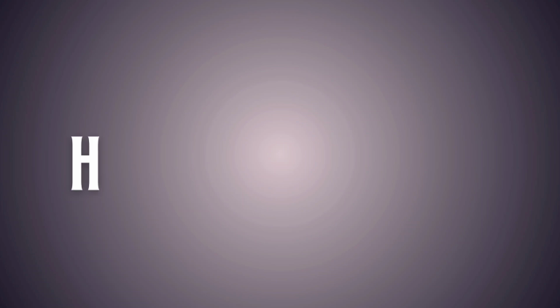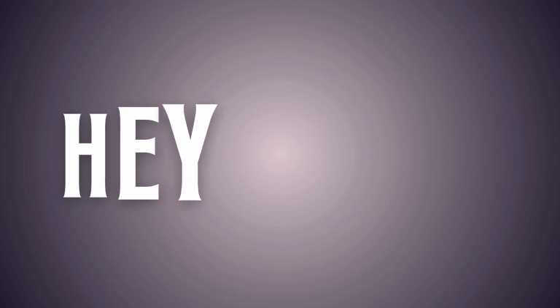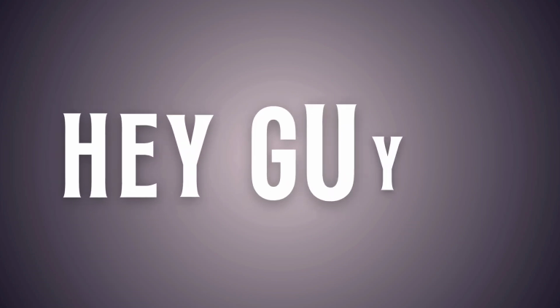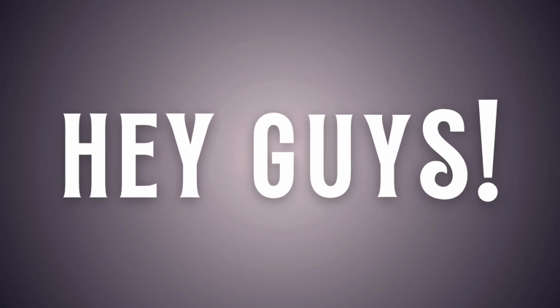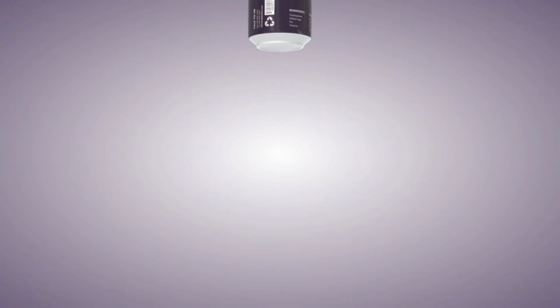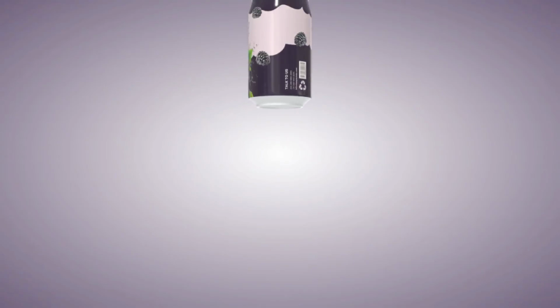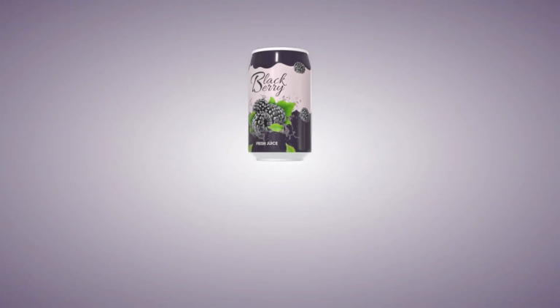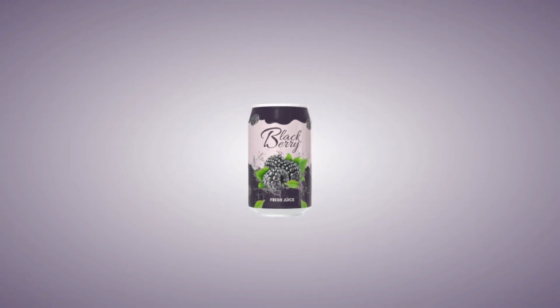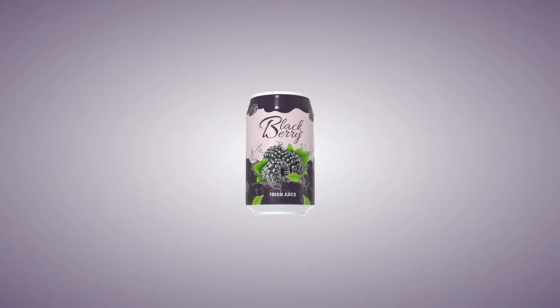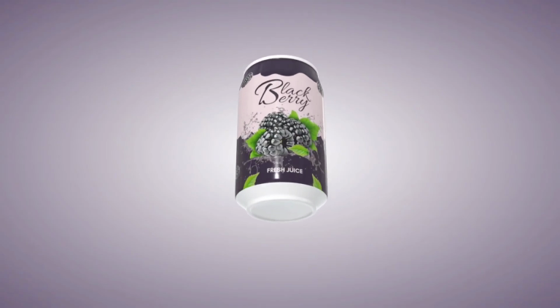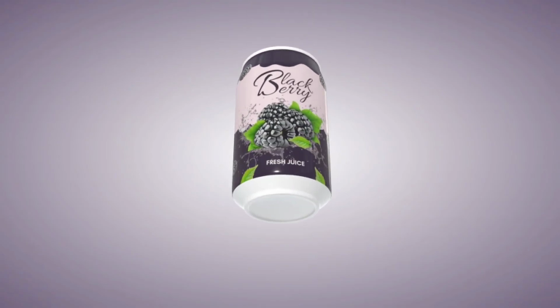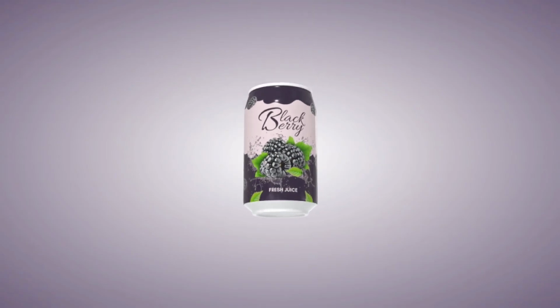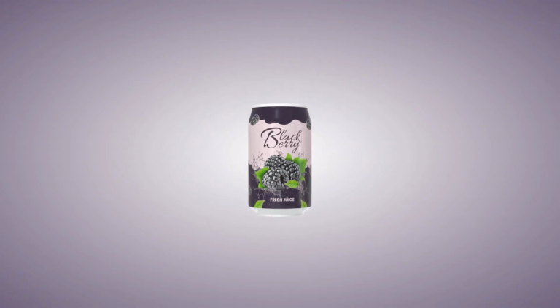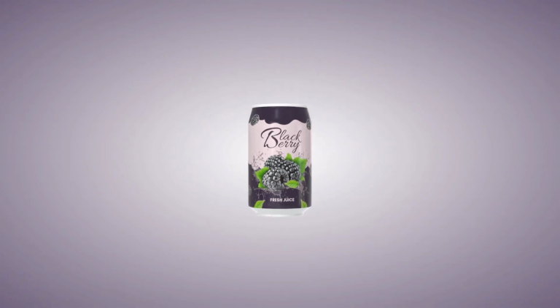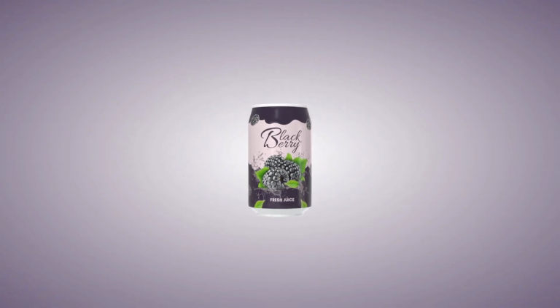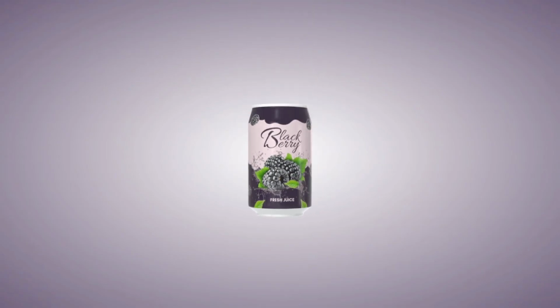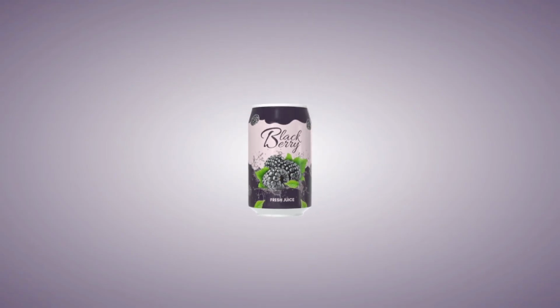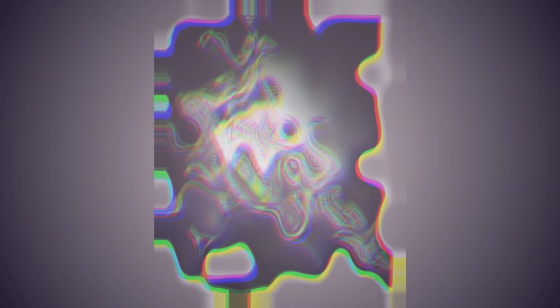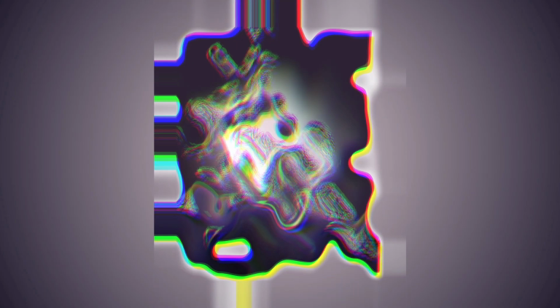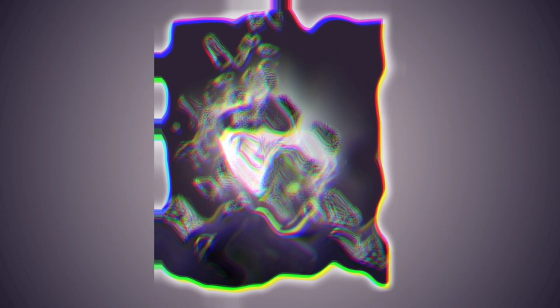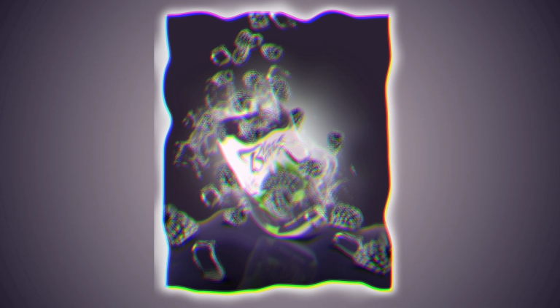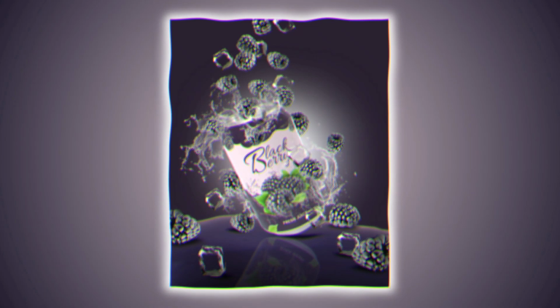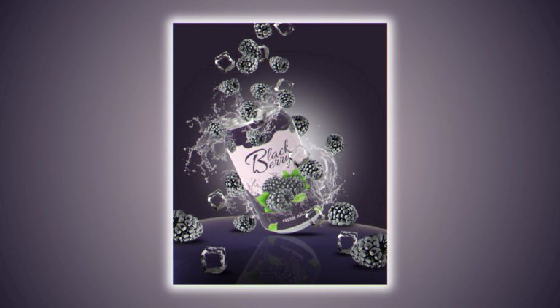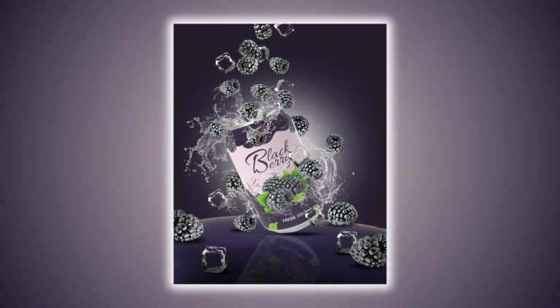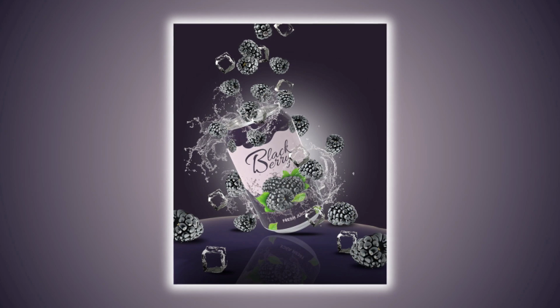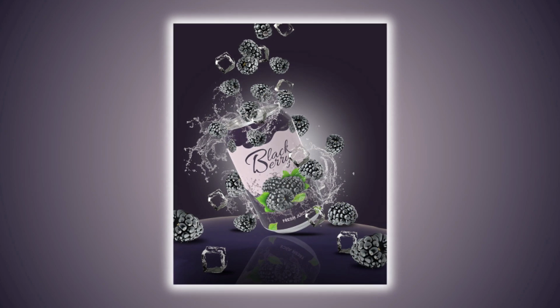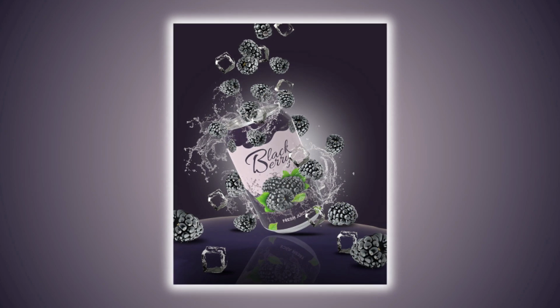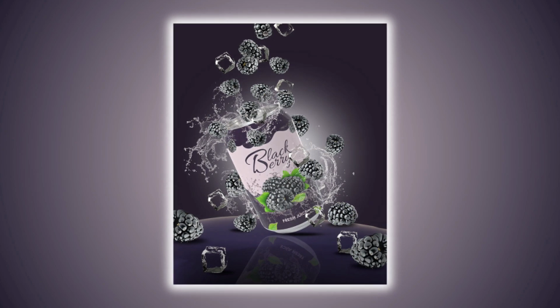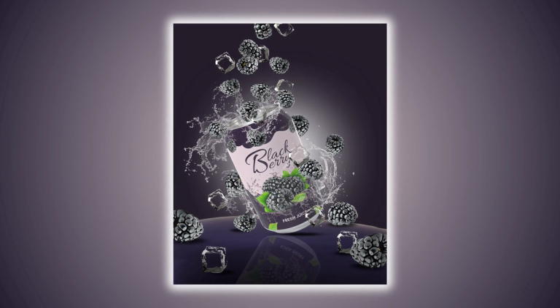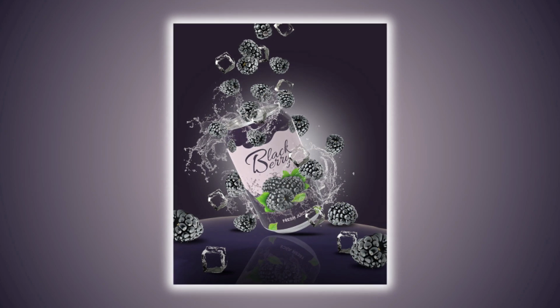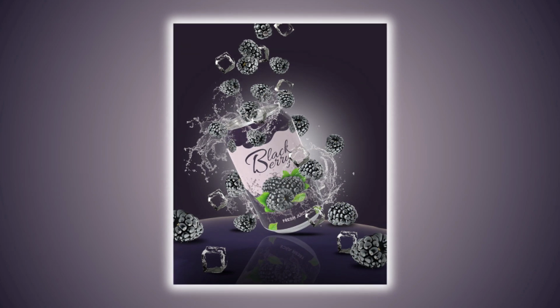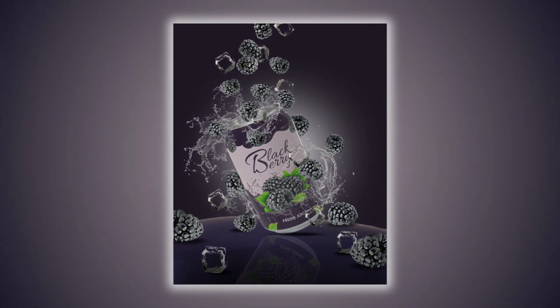Hey guys, today we'll design this stunning product packaging design and also create a product image using its 3D model. So let's begin.